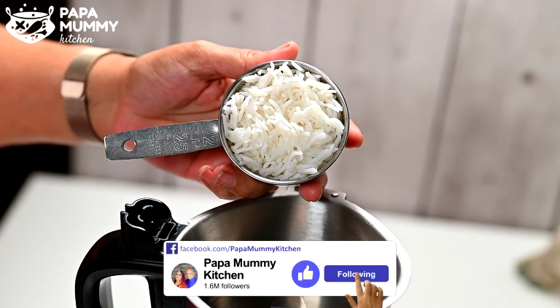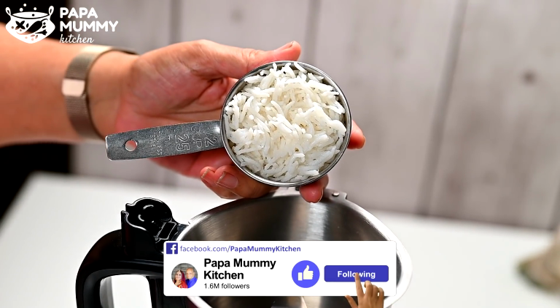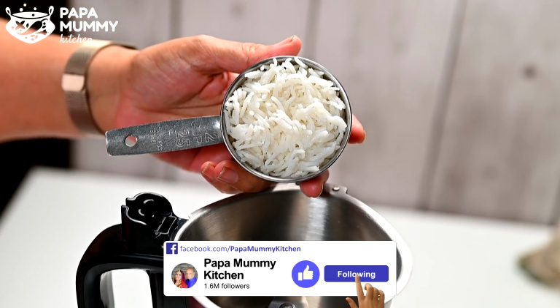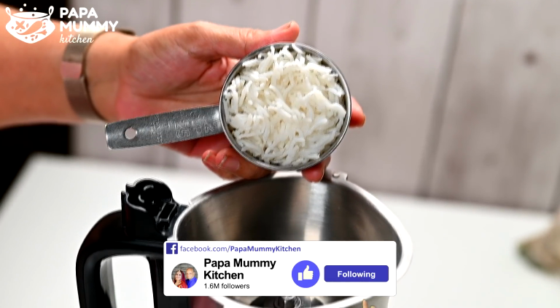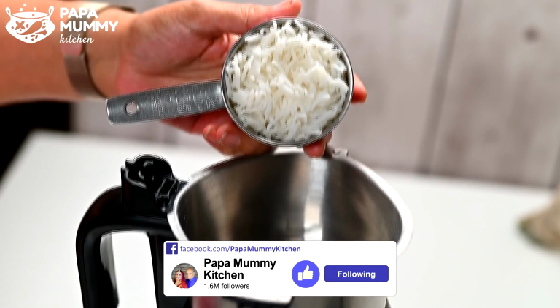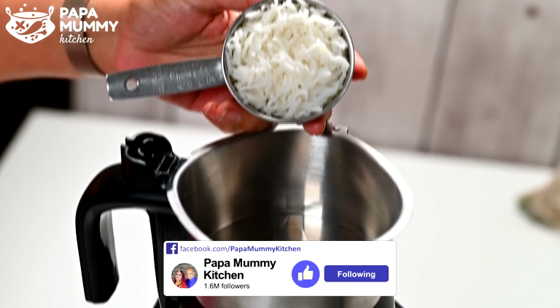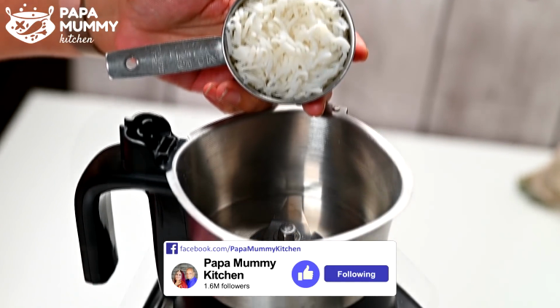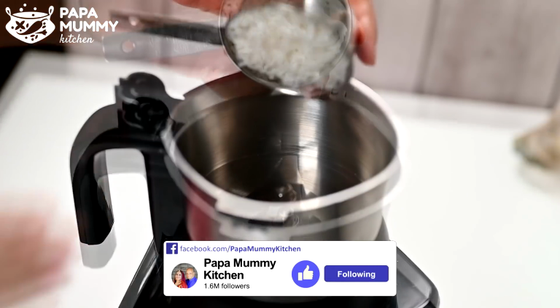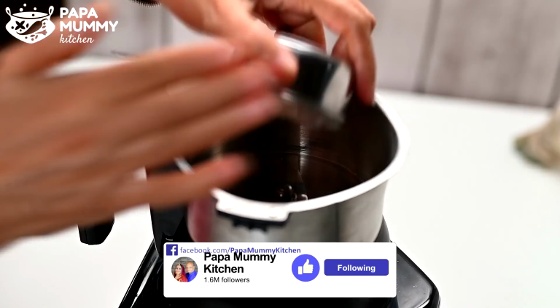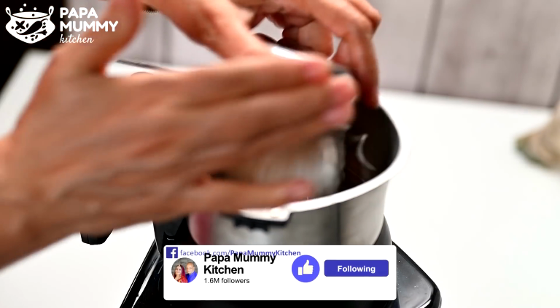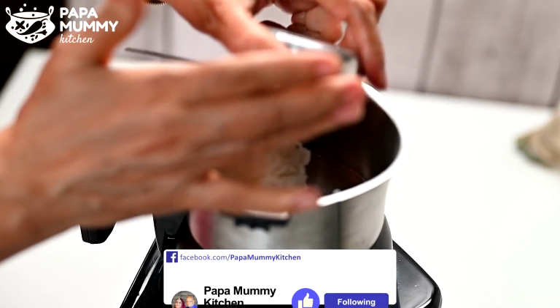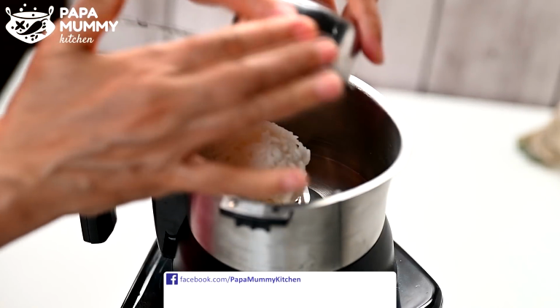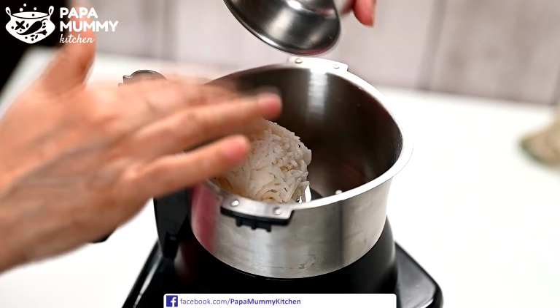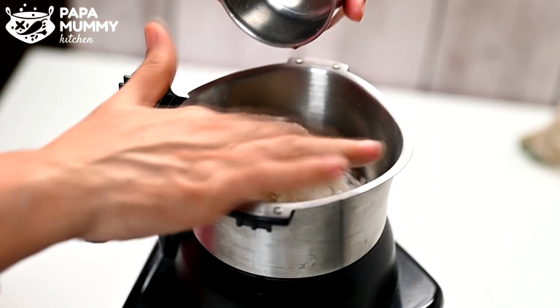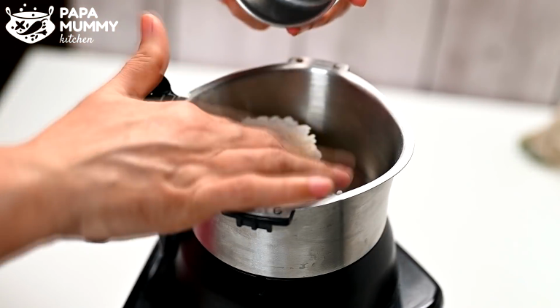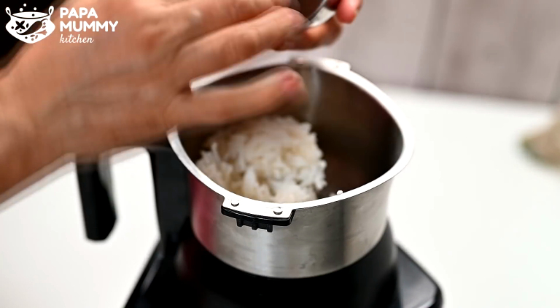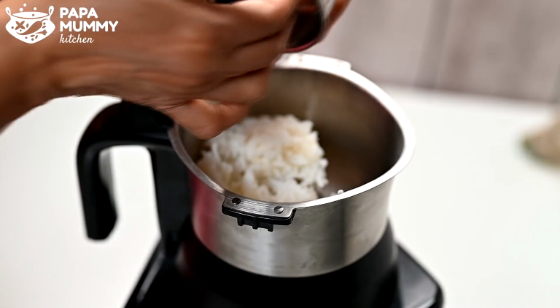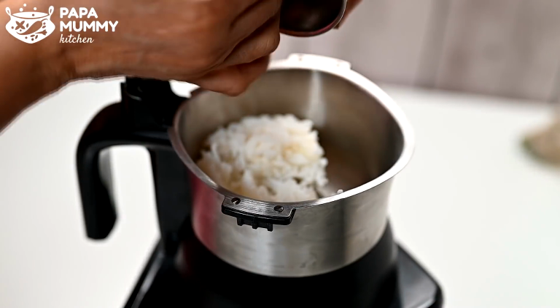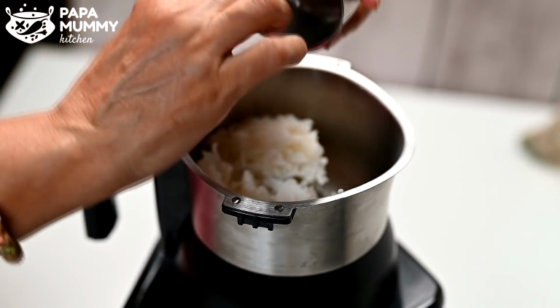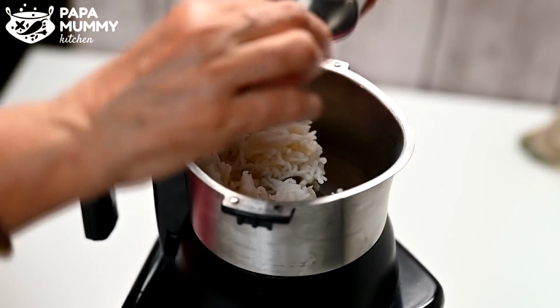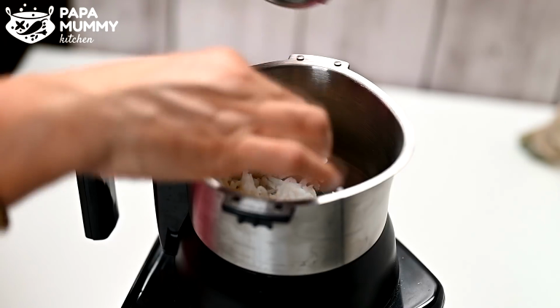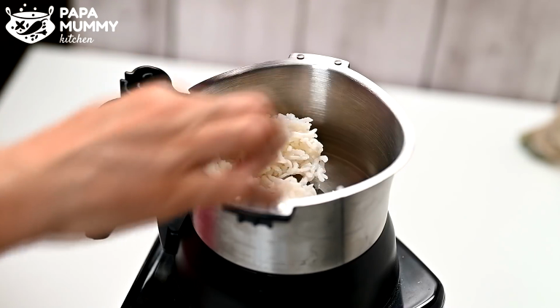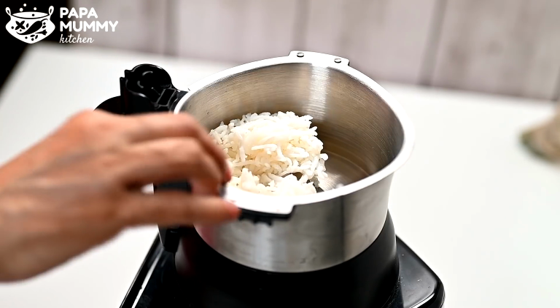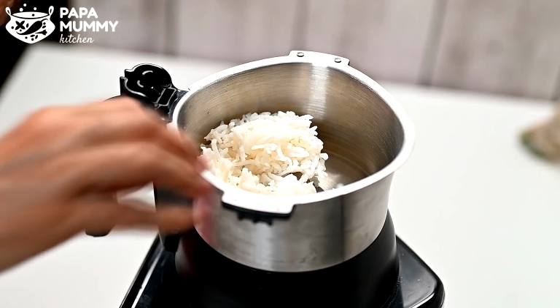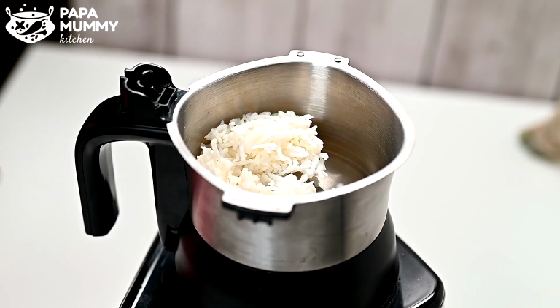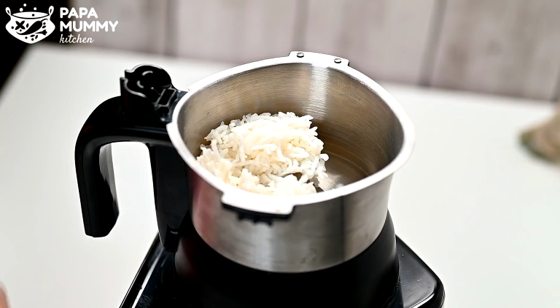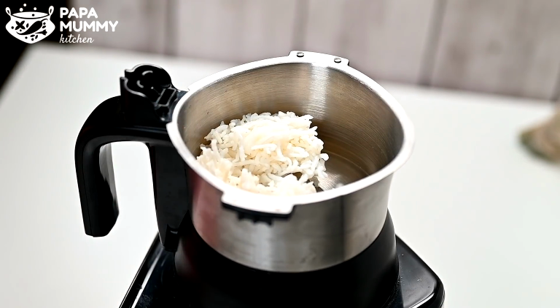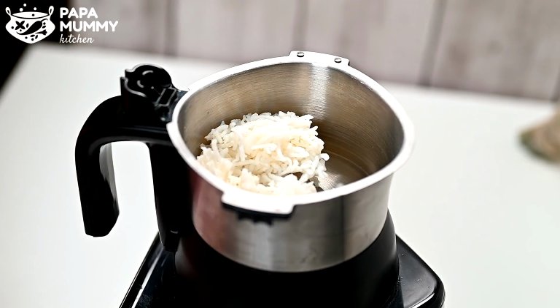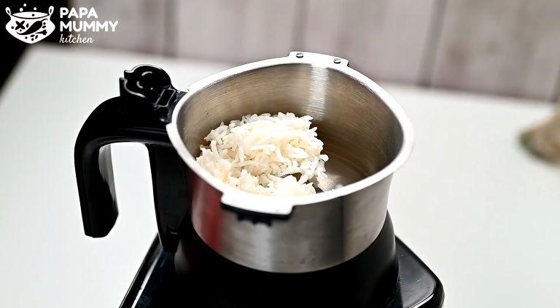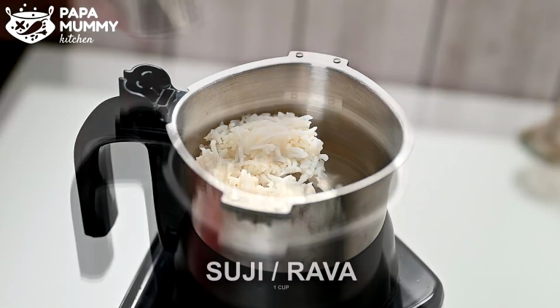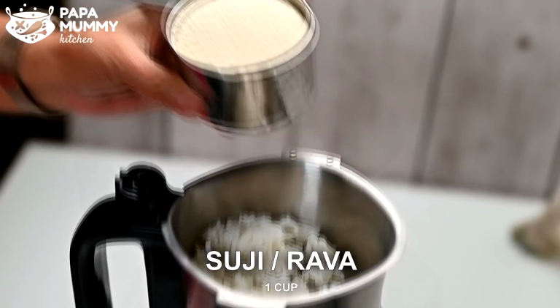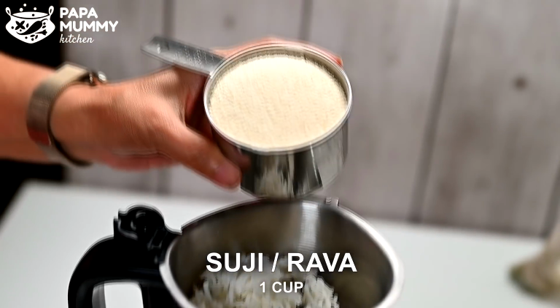Now we will put this in the mix. Whatever vegetables you eat, you can use this vegetable first. The ready-to-use vegetables will be very nice.